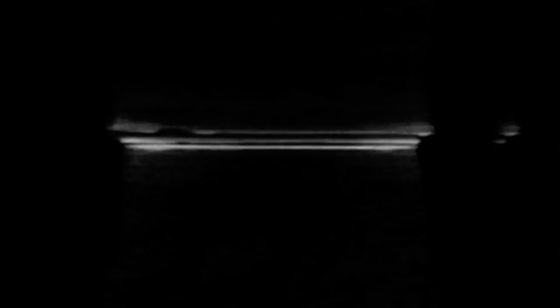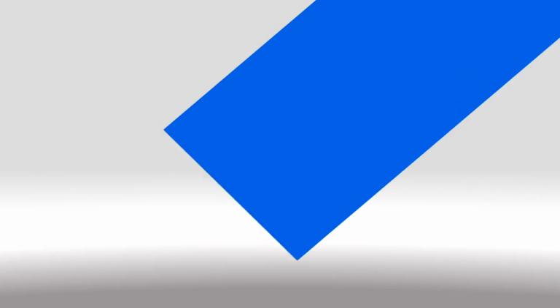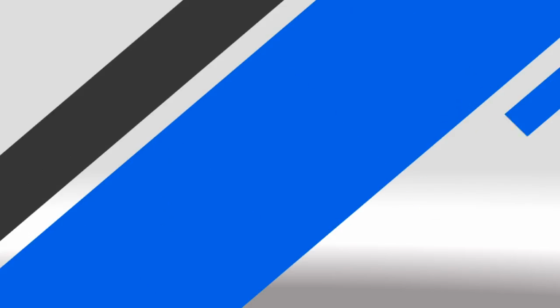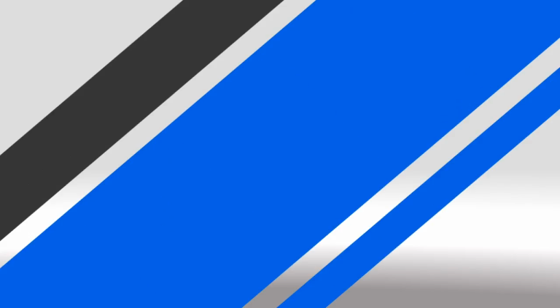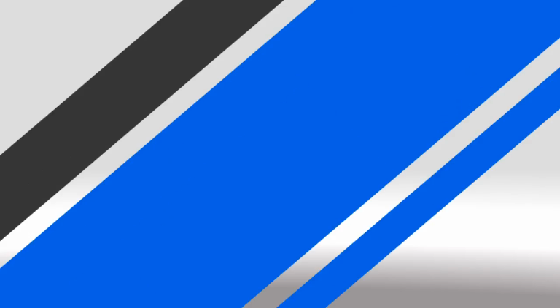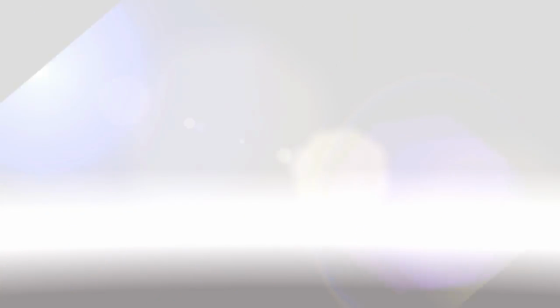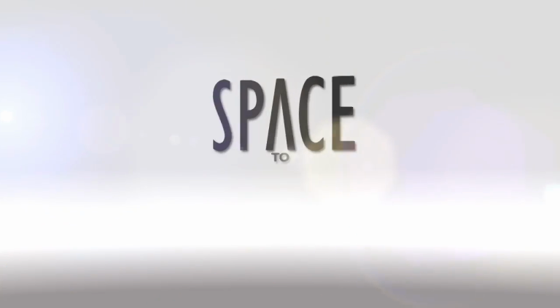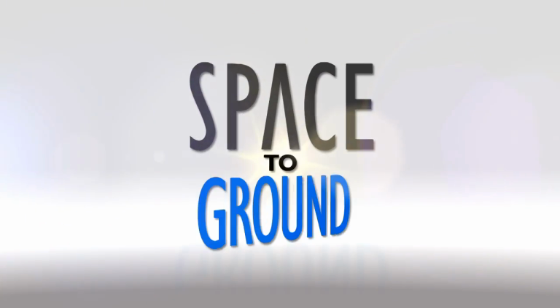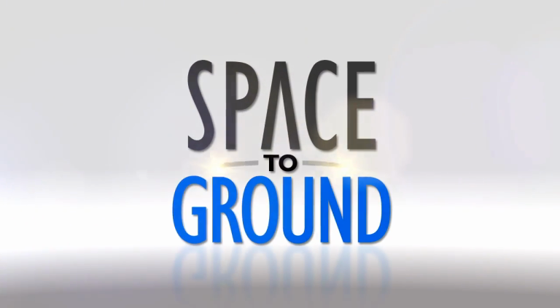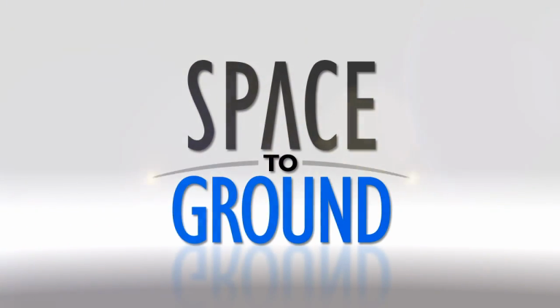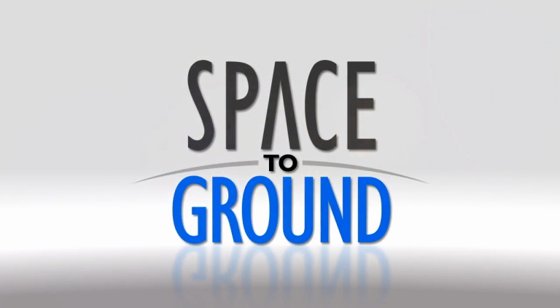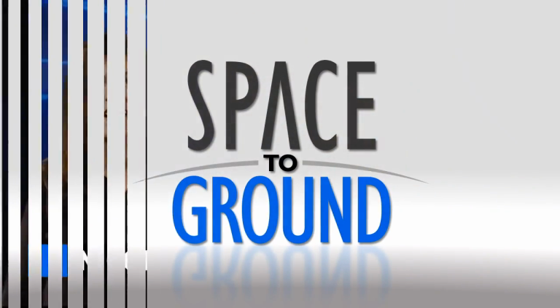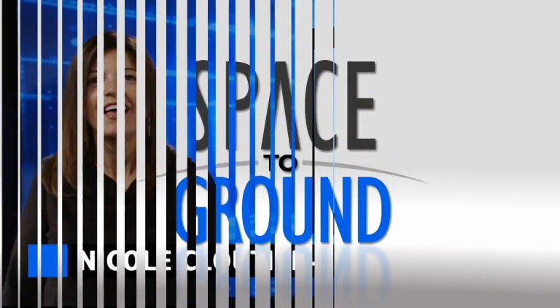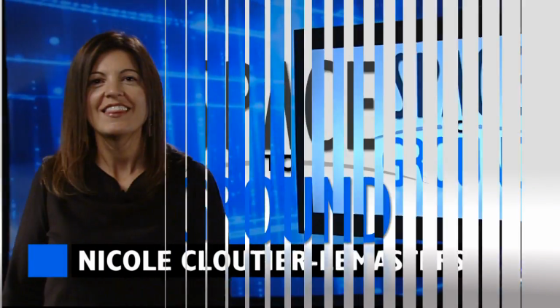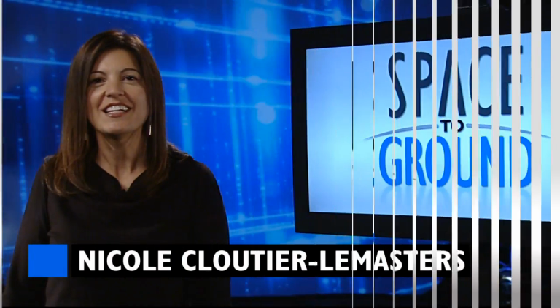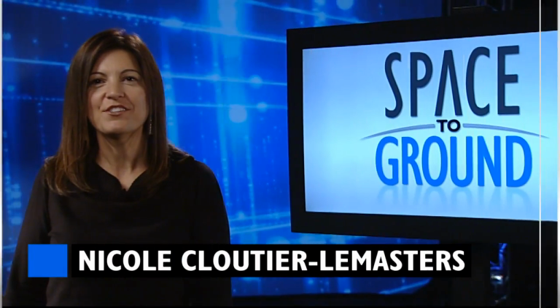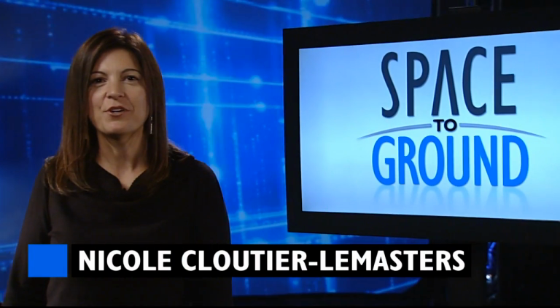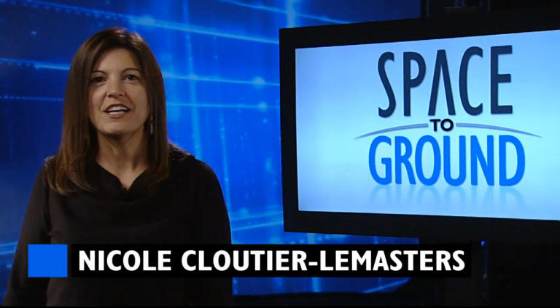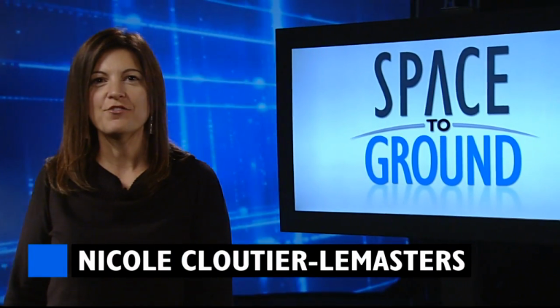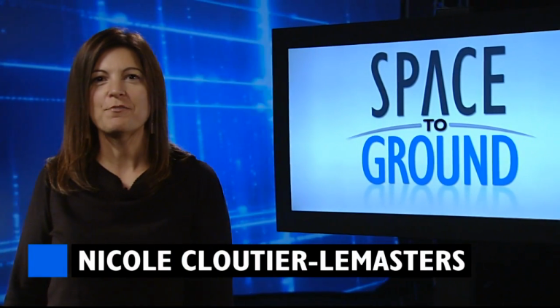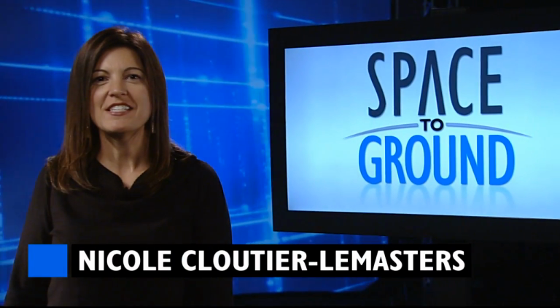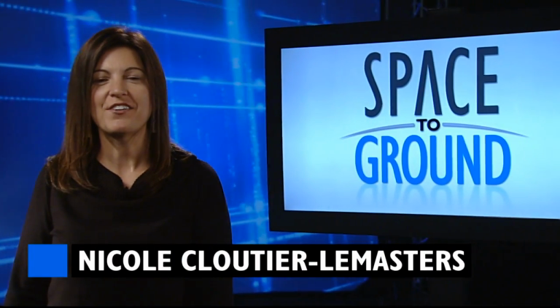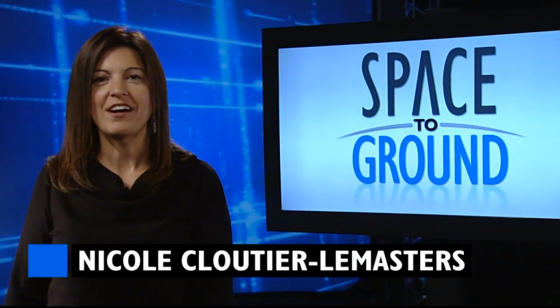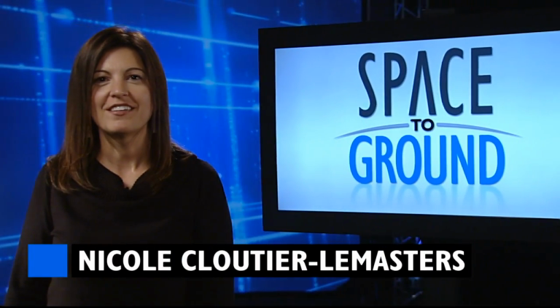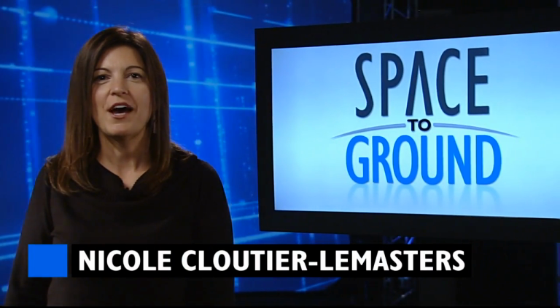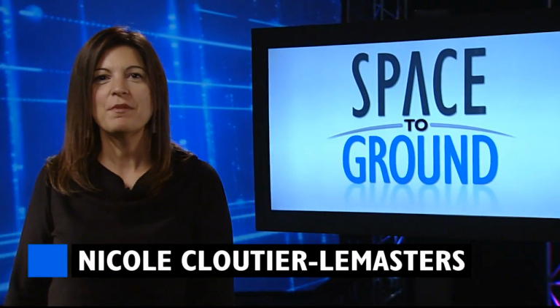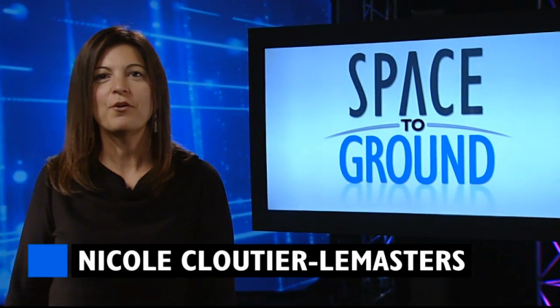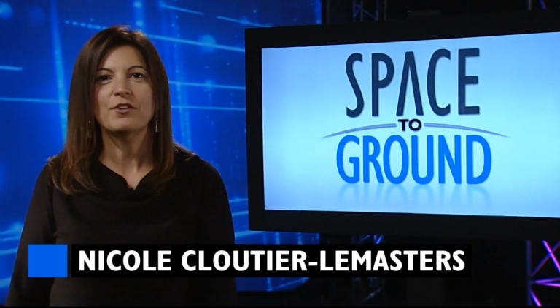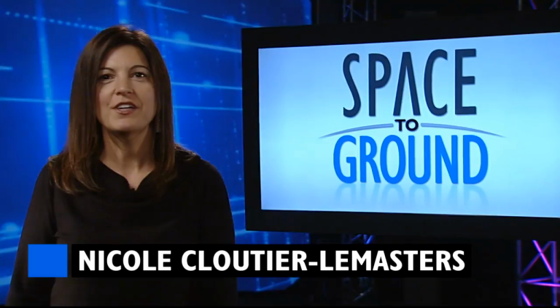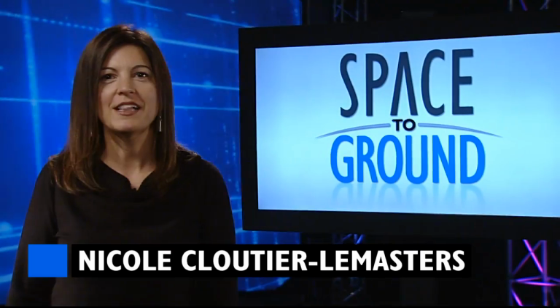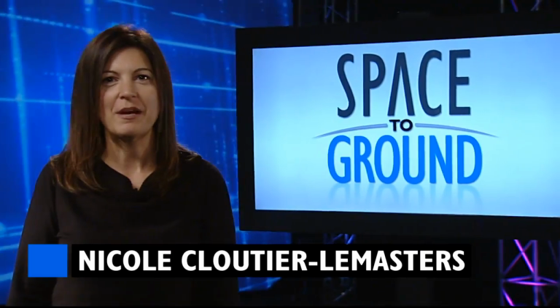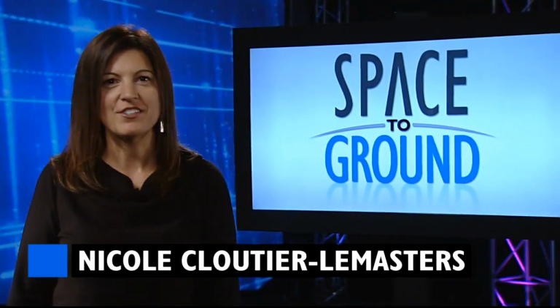Houston Station on Space to Ground. Thanks for joining us for Space to Ground. I'm Nicole Cloutier-Lemasters.